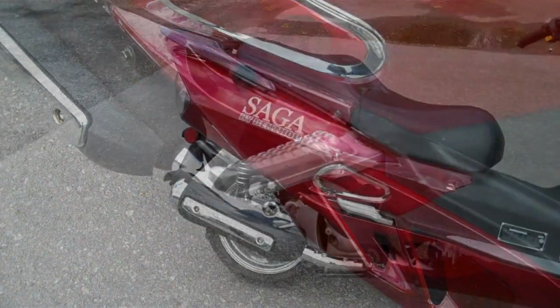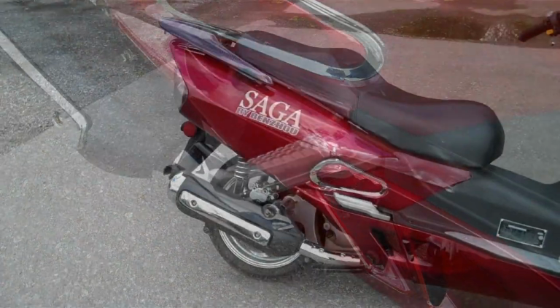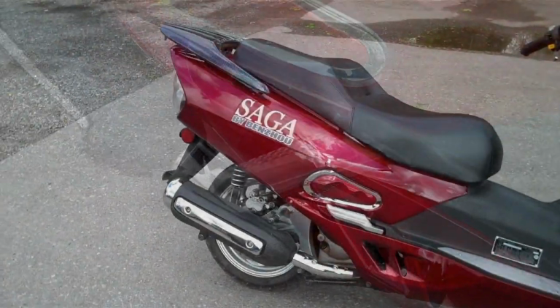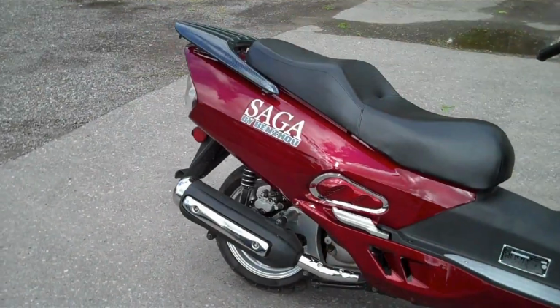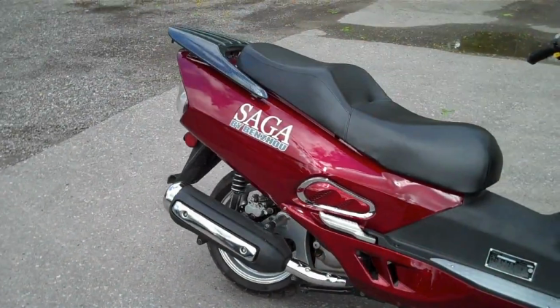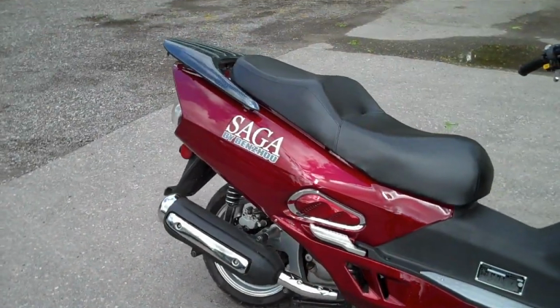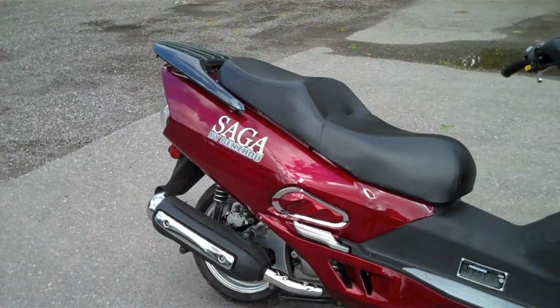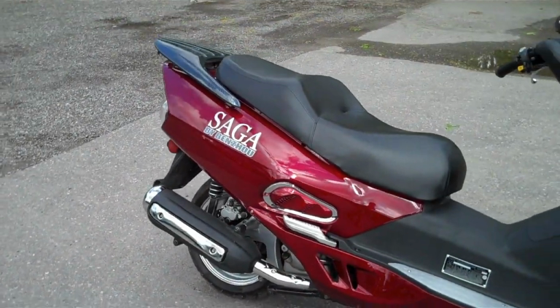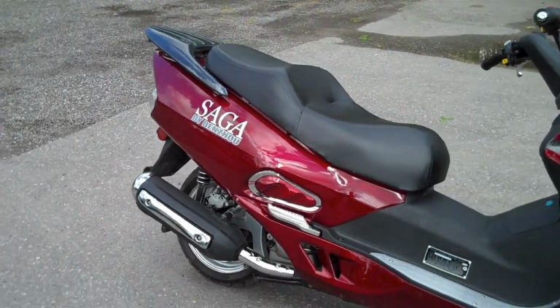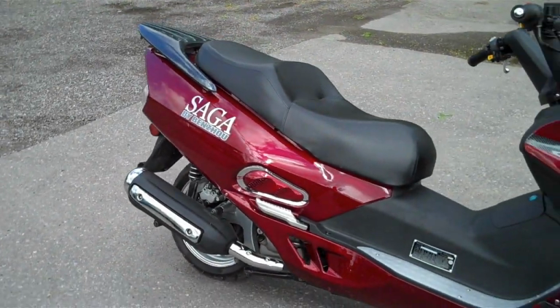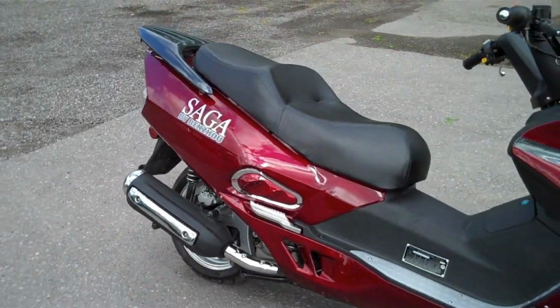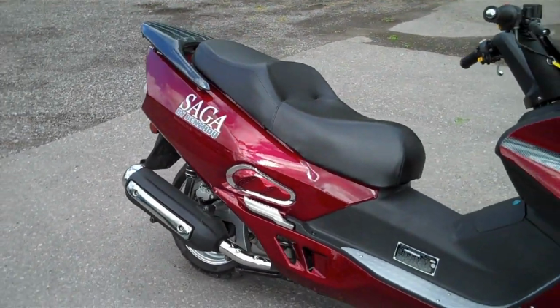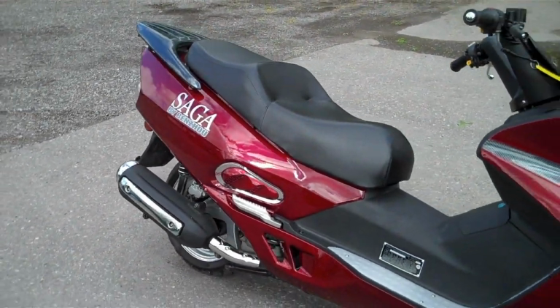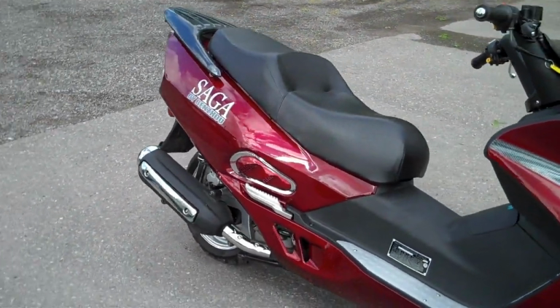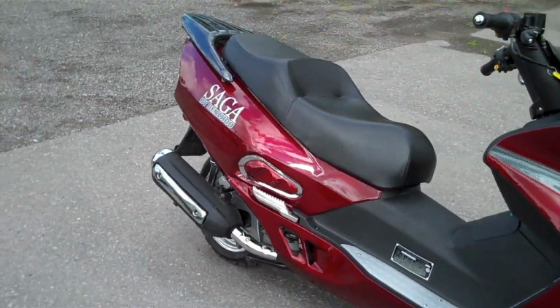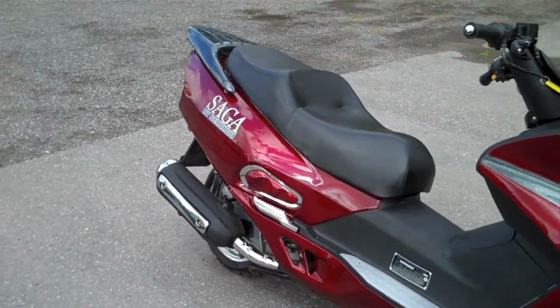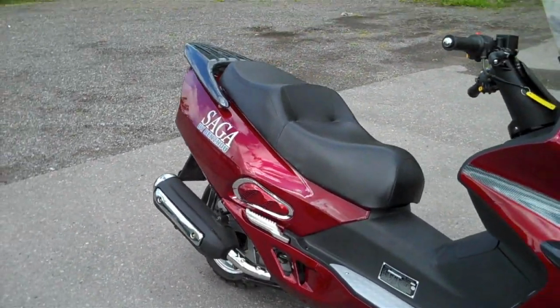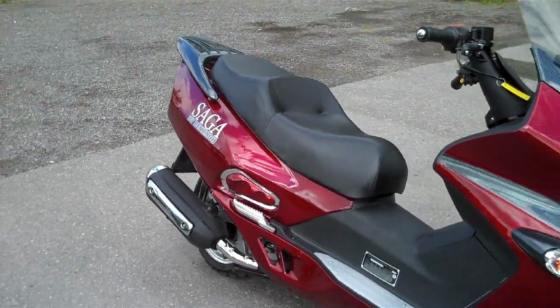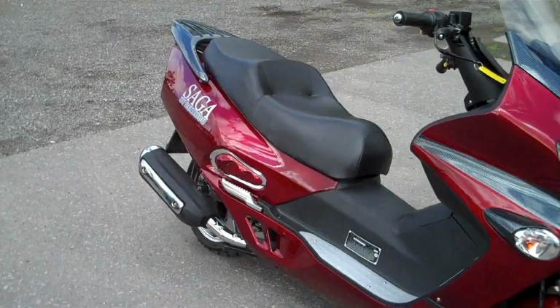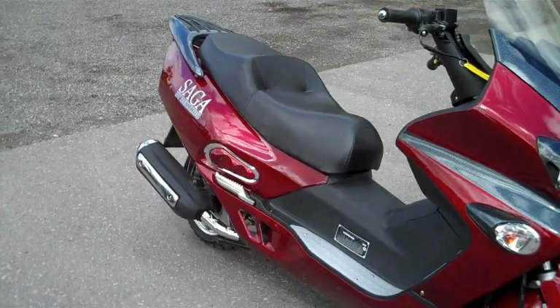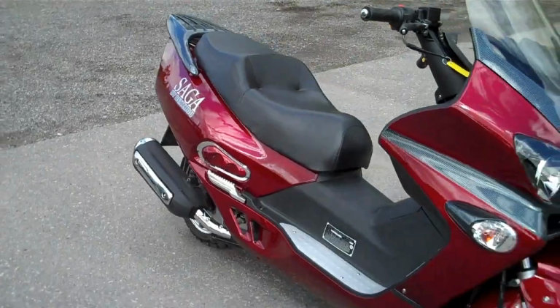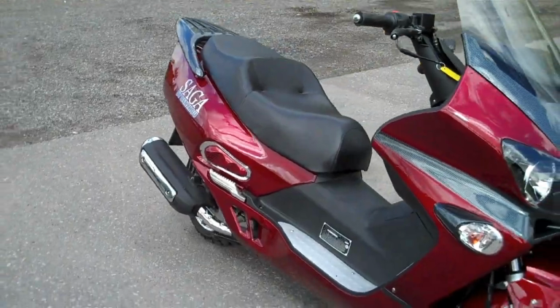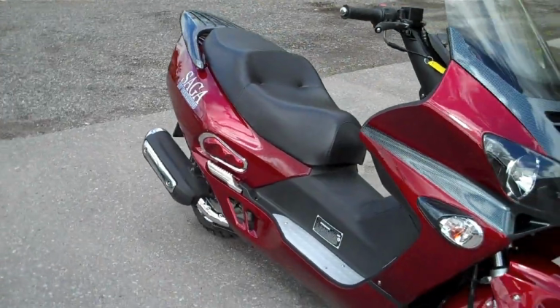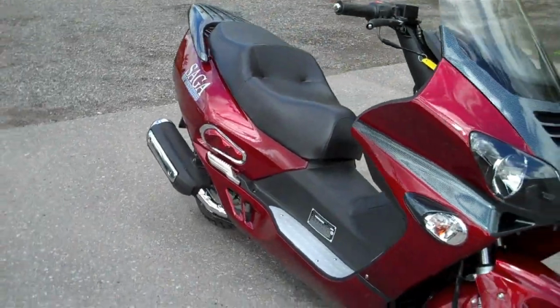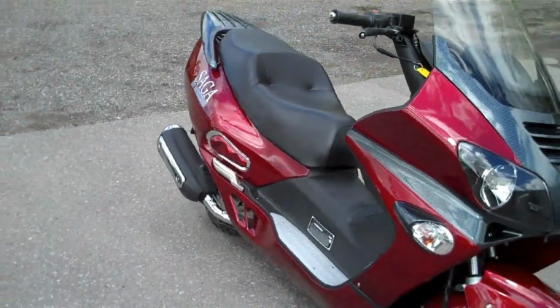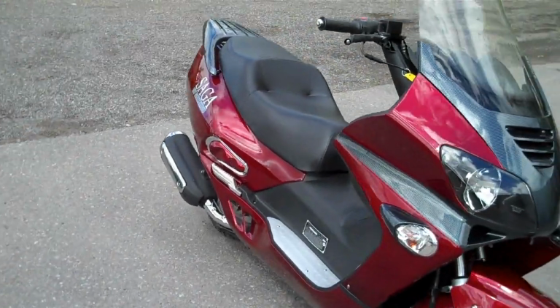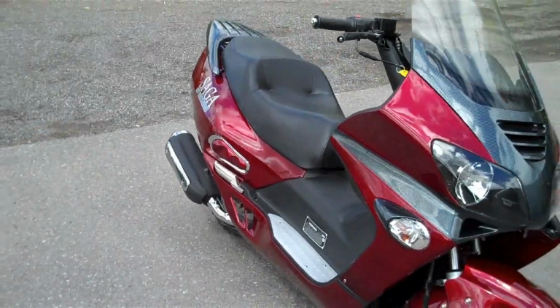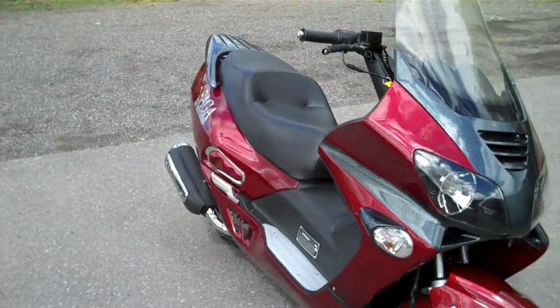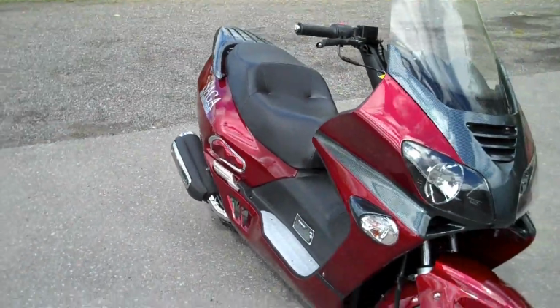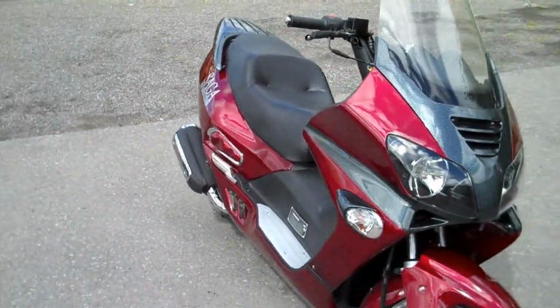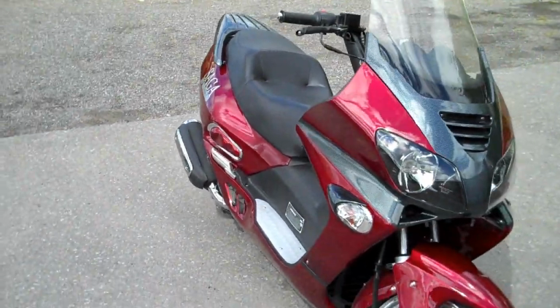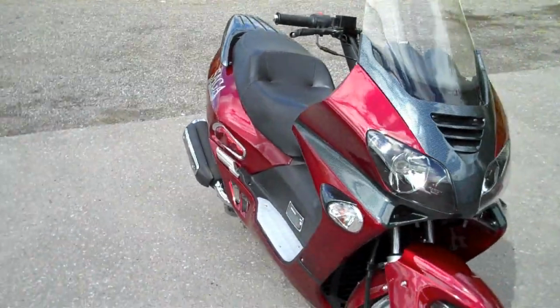The low center of gravity on this bike makes it very easy to operate in and out of traffic and on the open road.